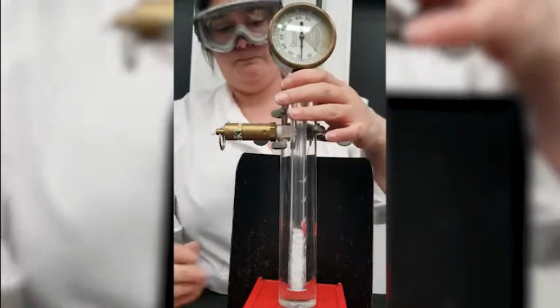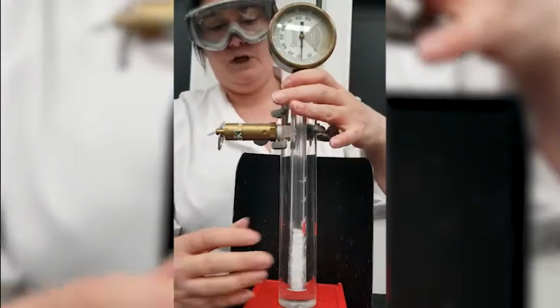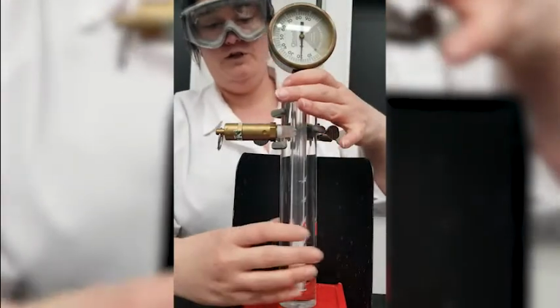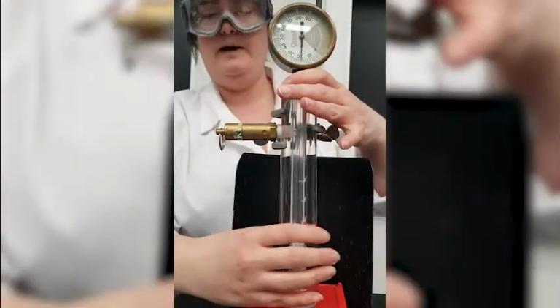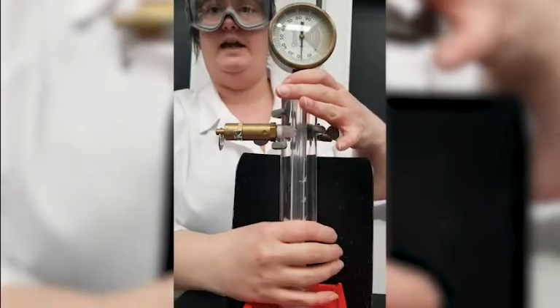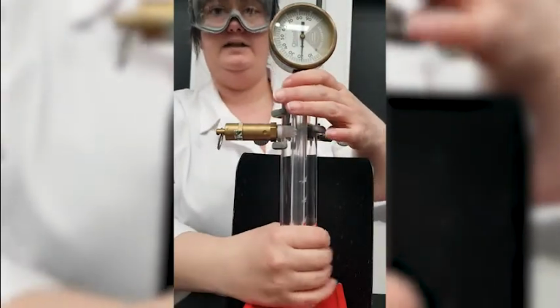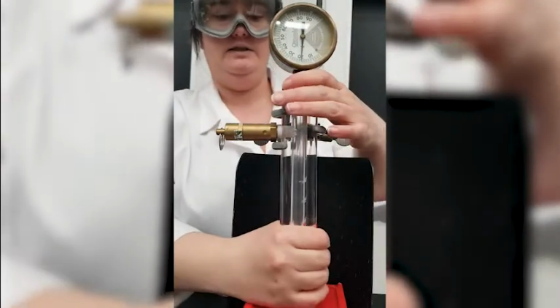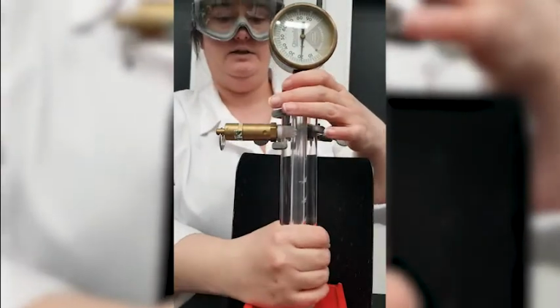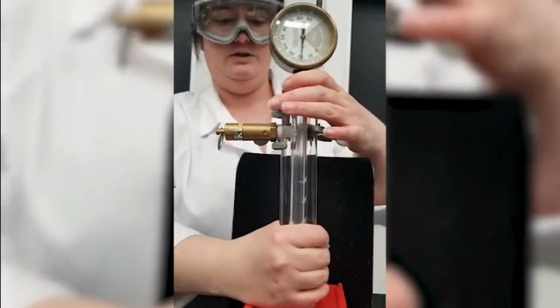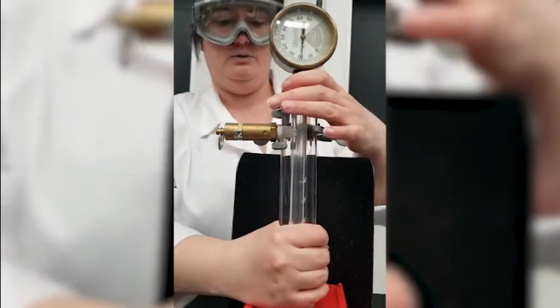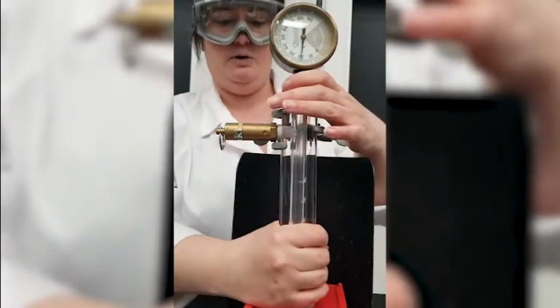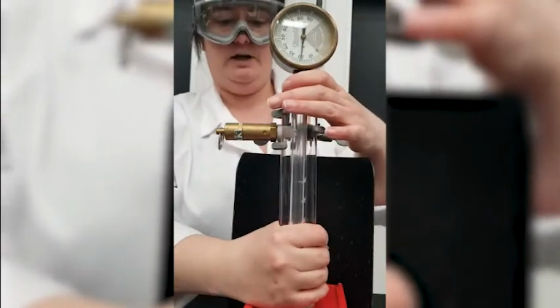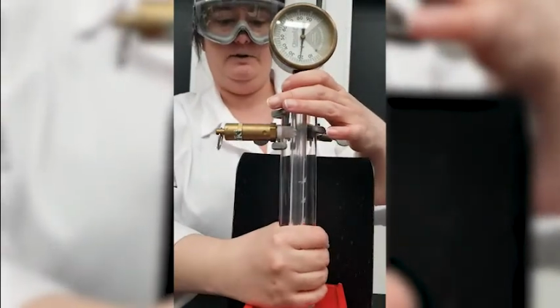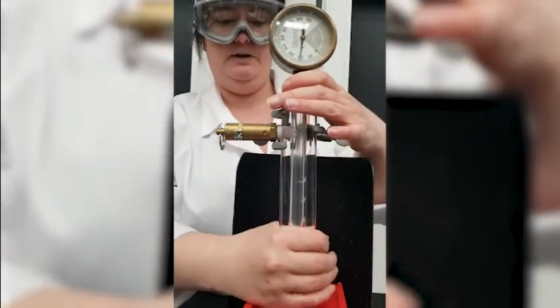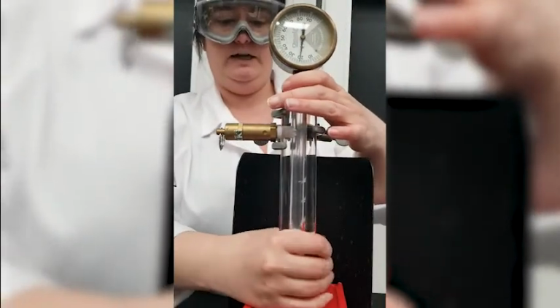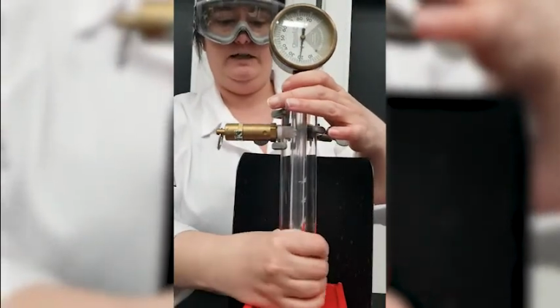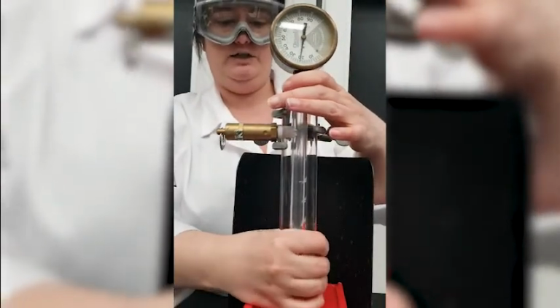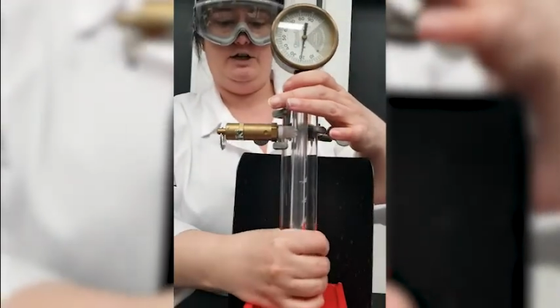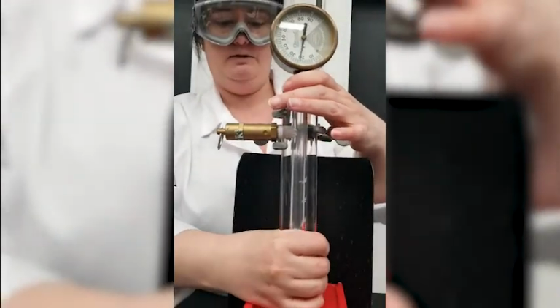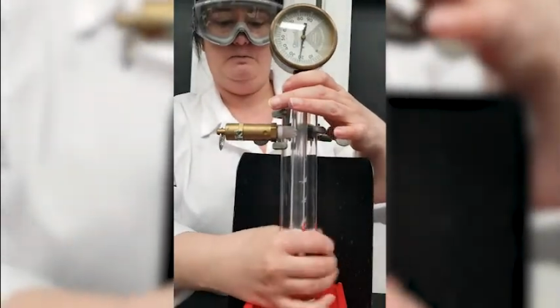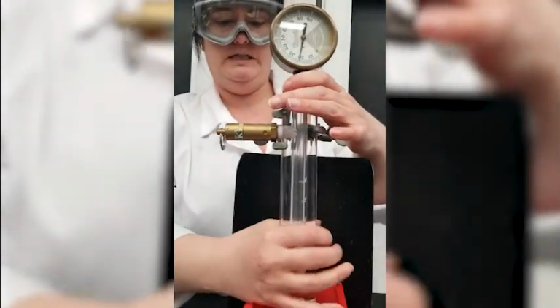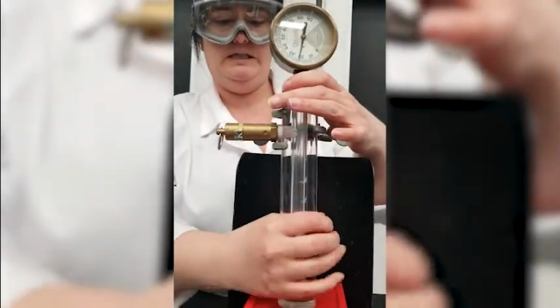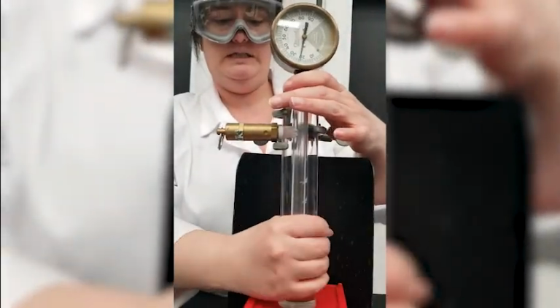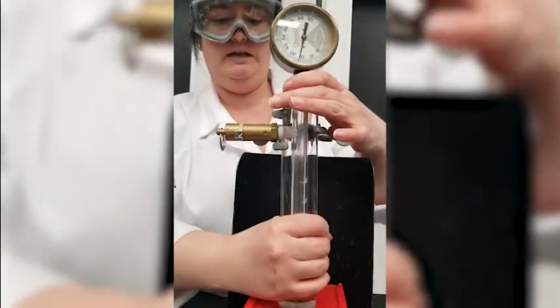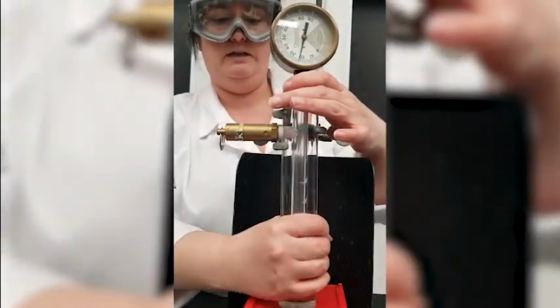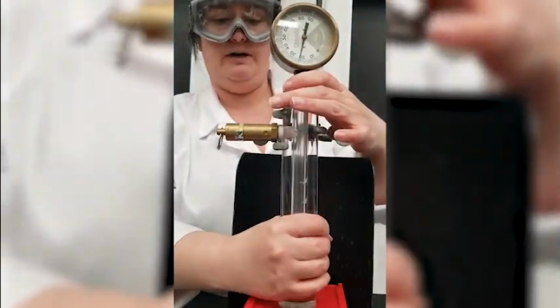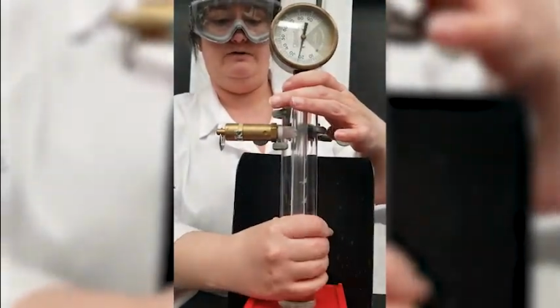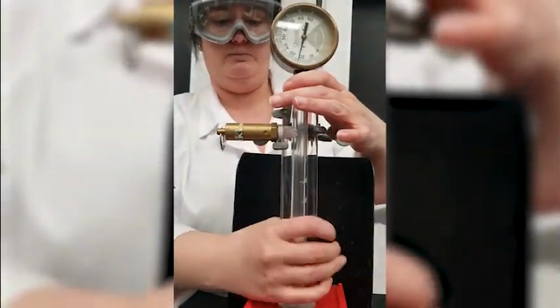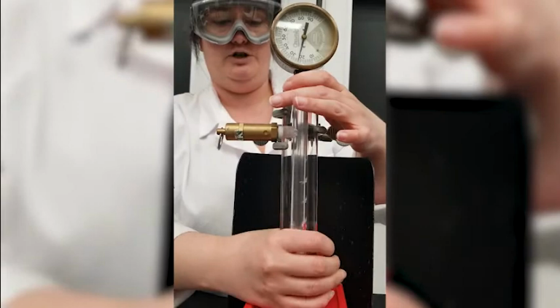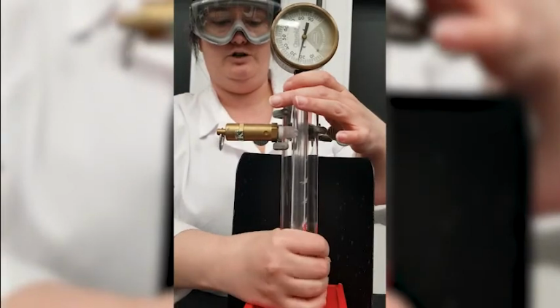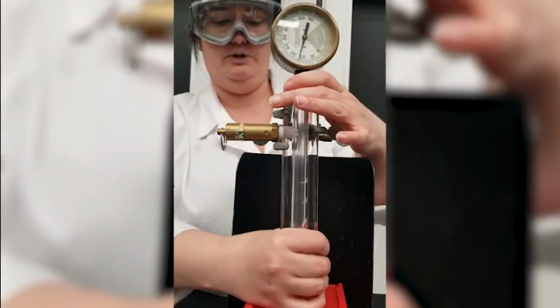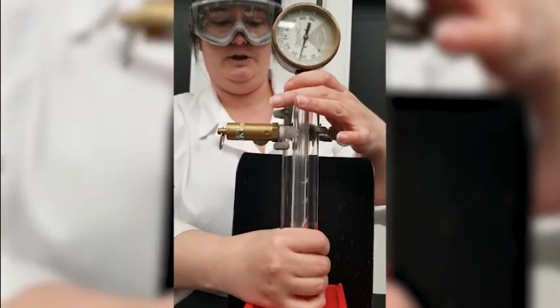I'm going to use my hand to warm it up a little and get it started, but it does take a little while for the pressure to build up.